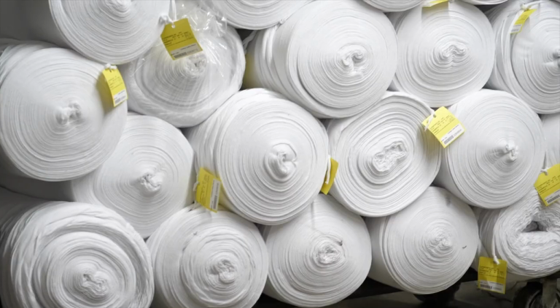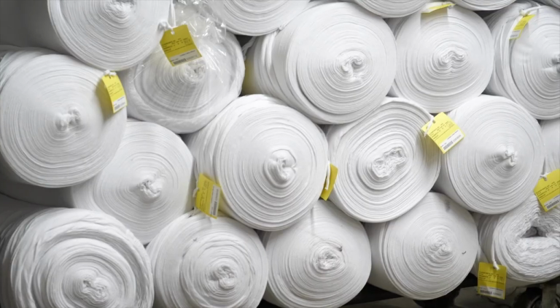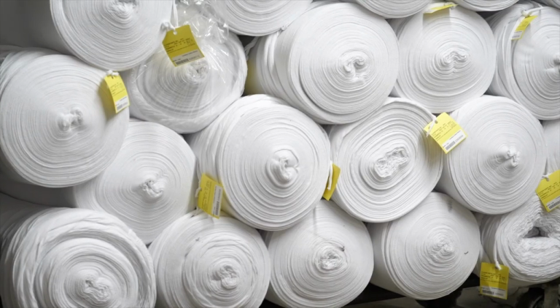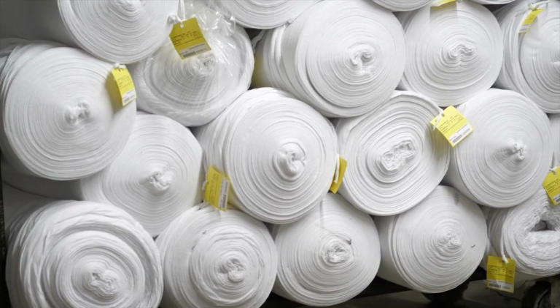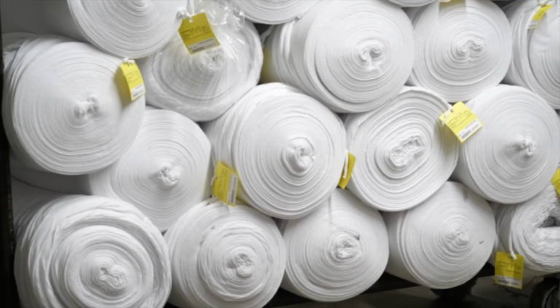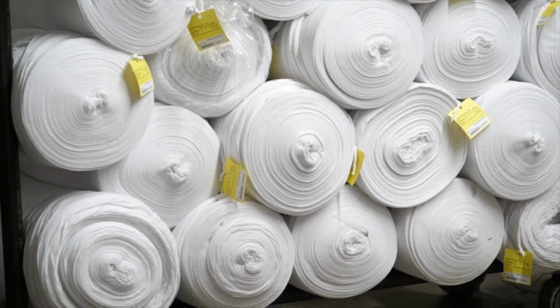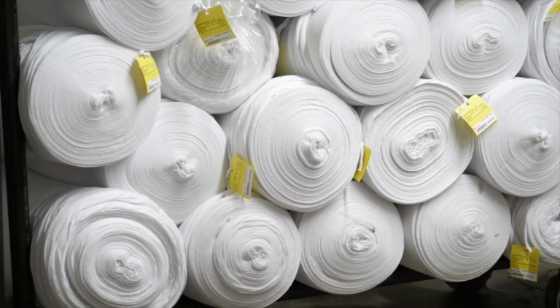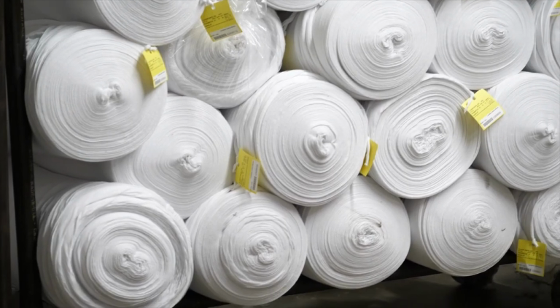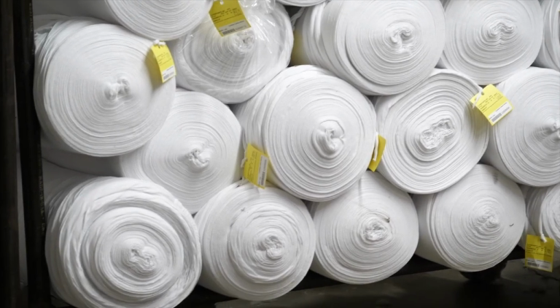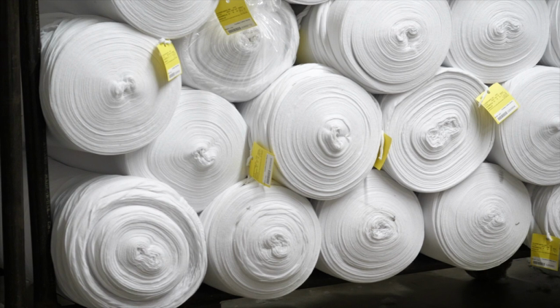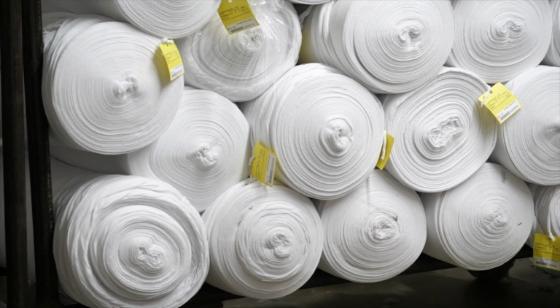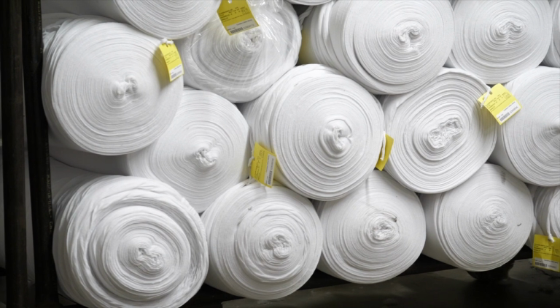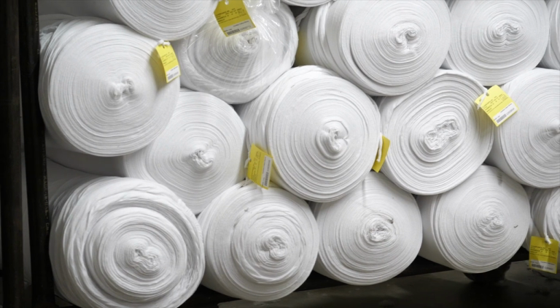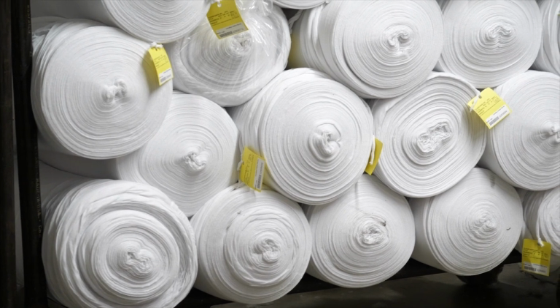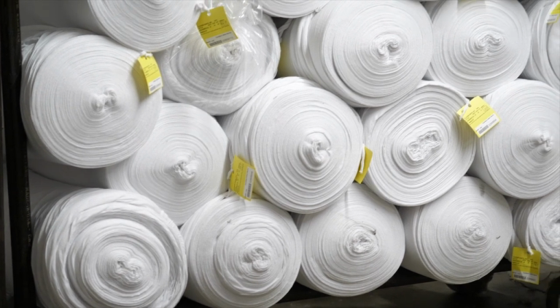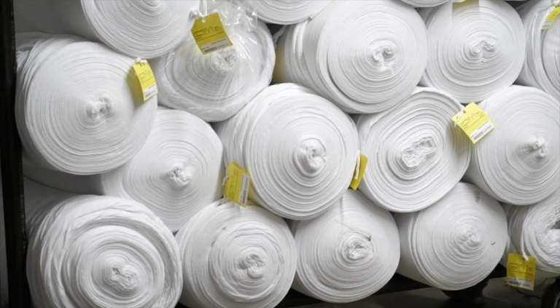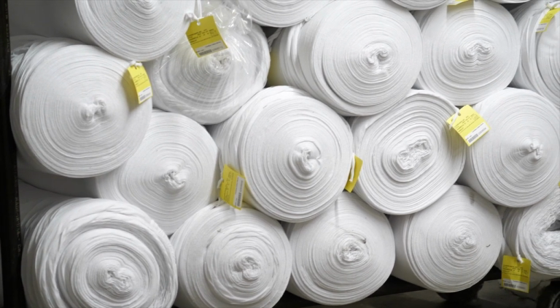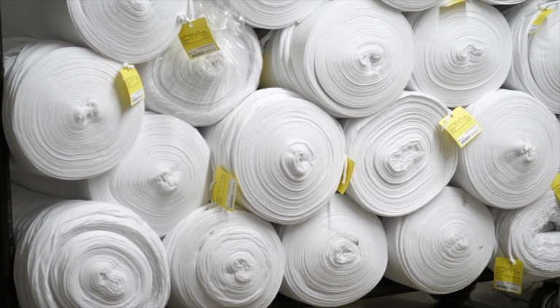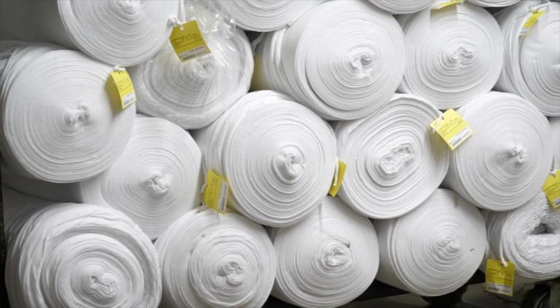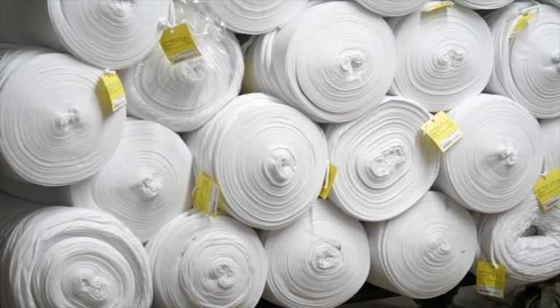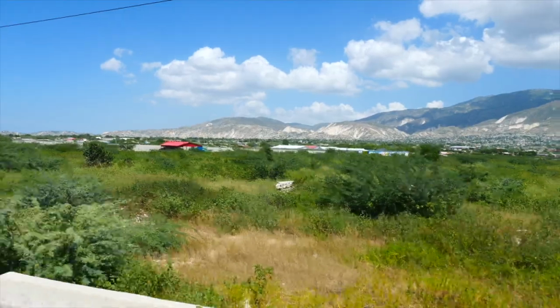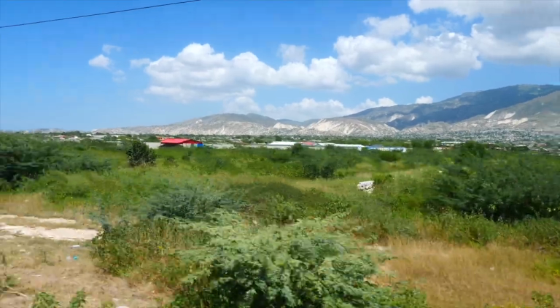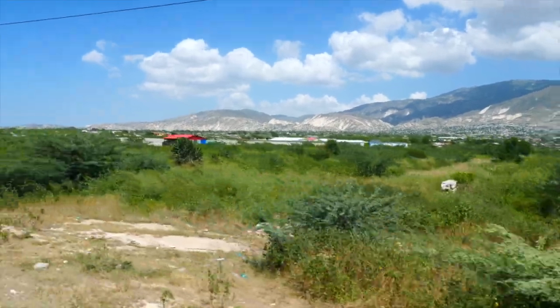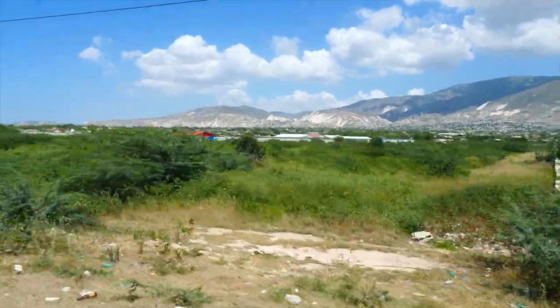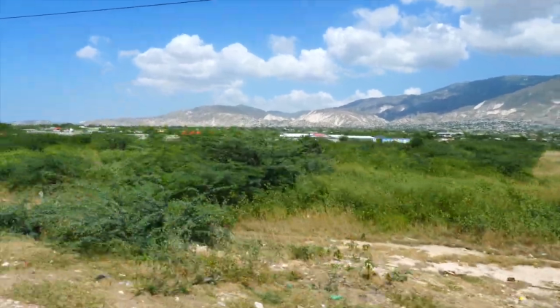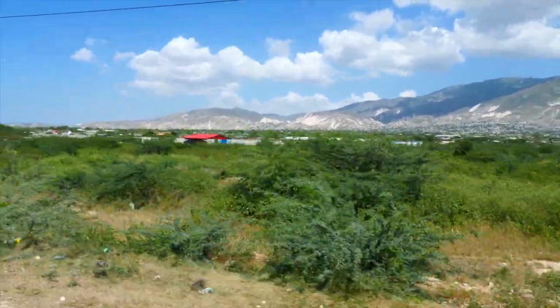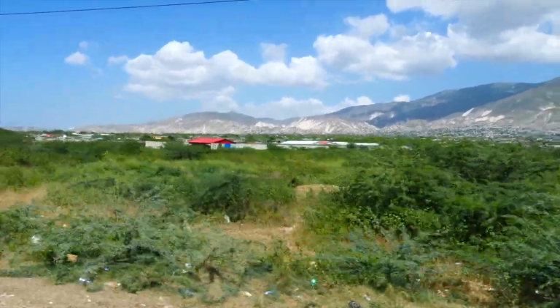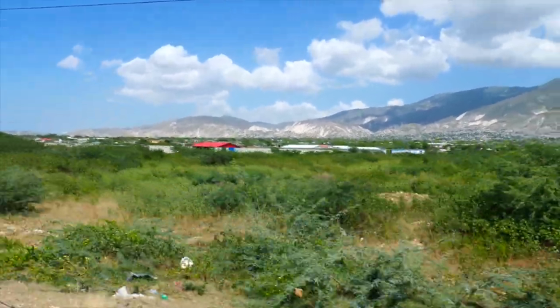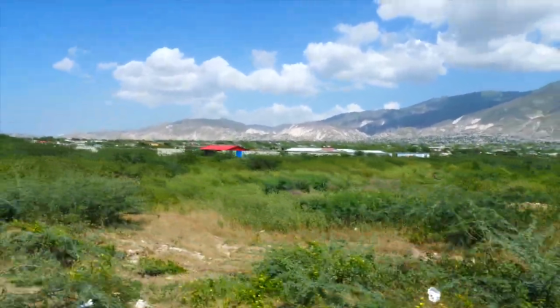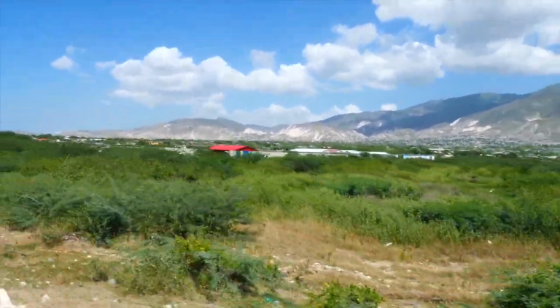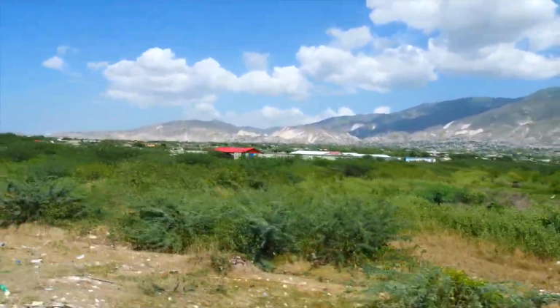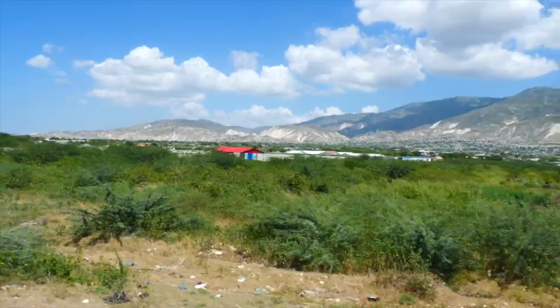Once done, the completed bolts of fabric are loaded into a 40-foot shipping container and by road, rail, and water they make their way to Haiti.